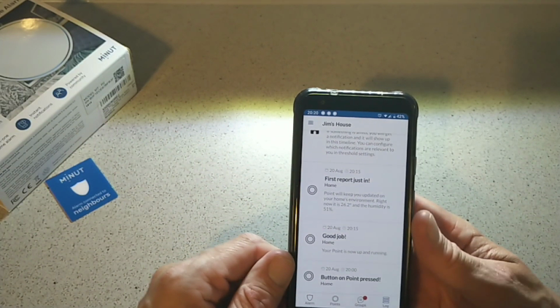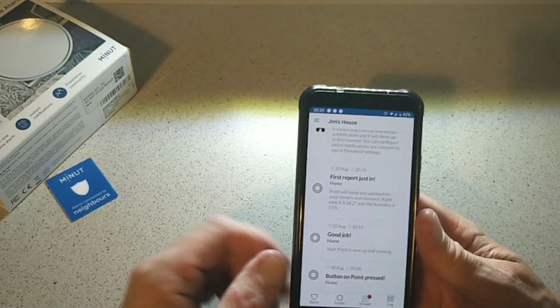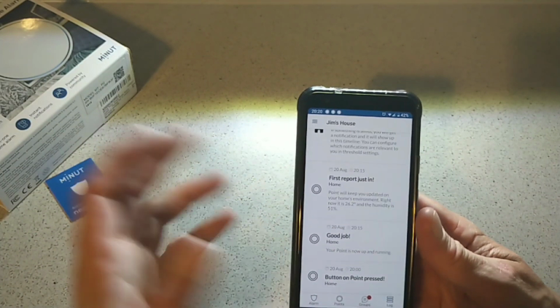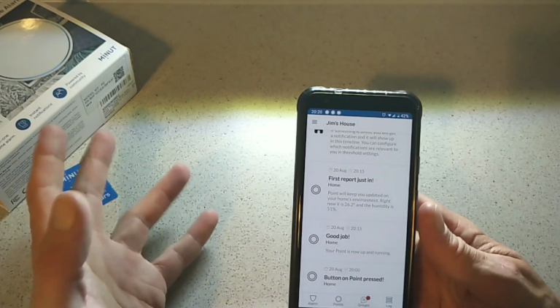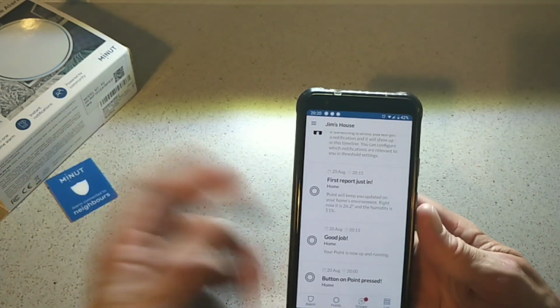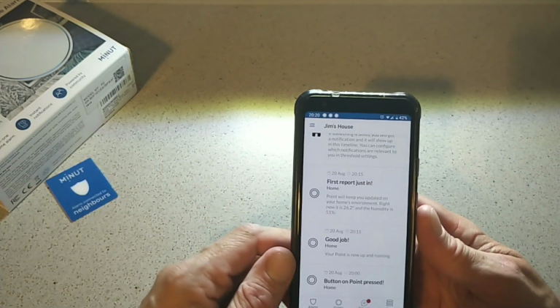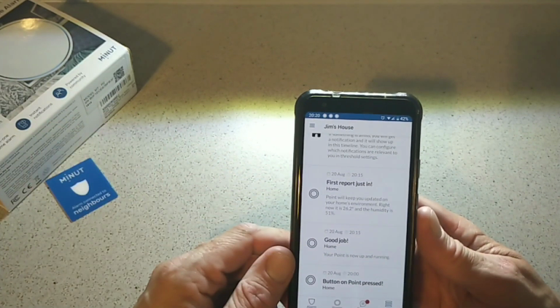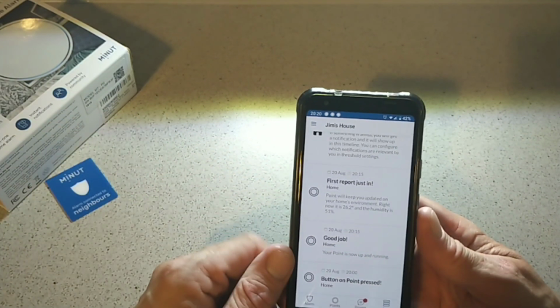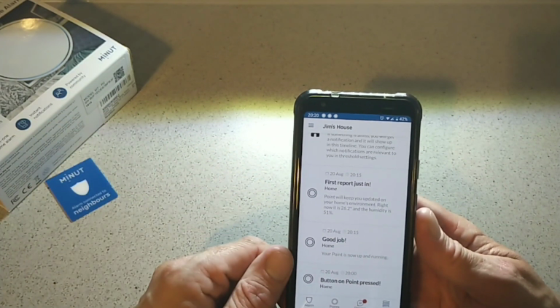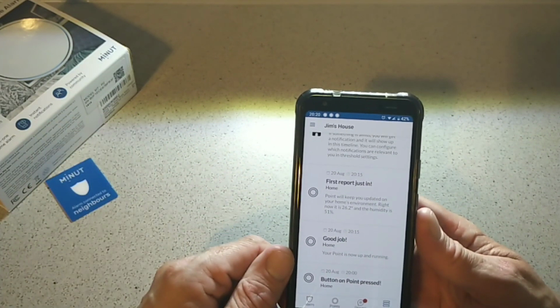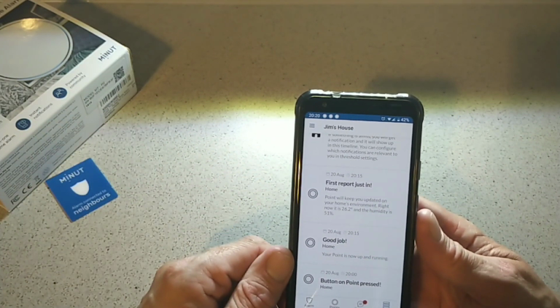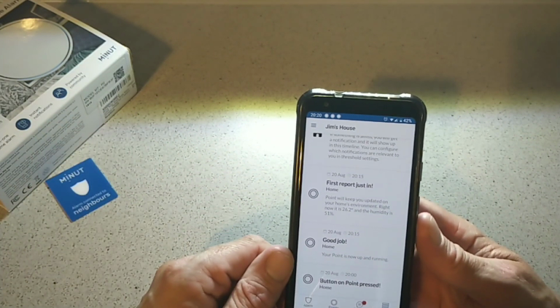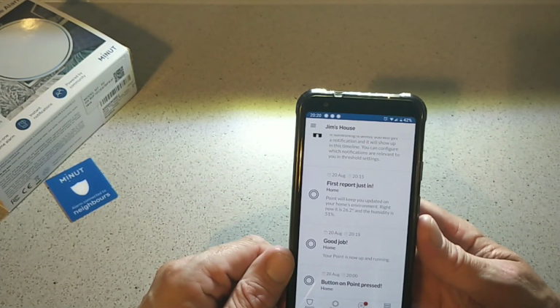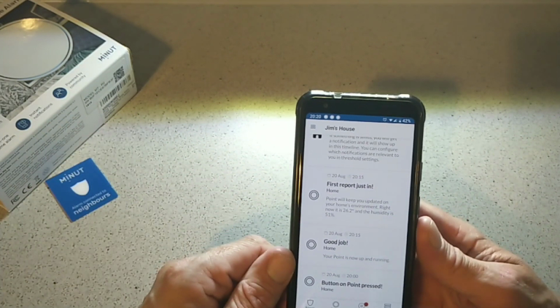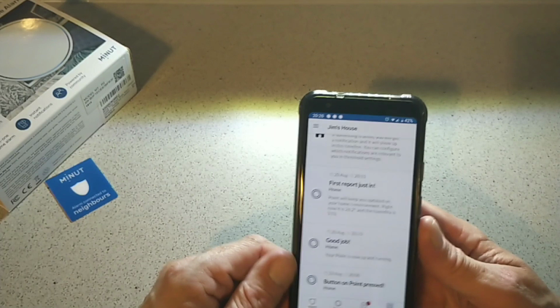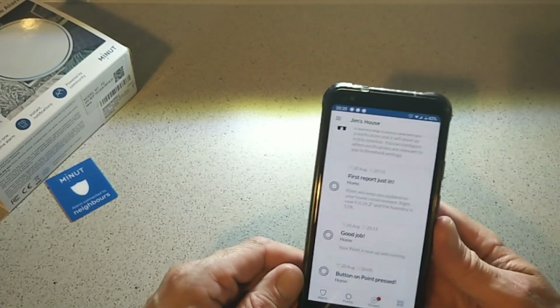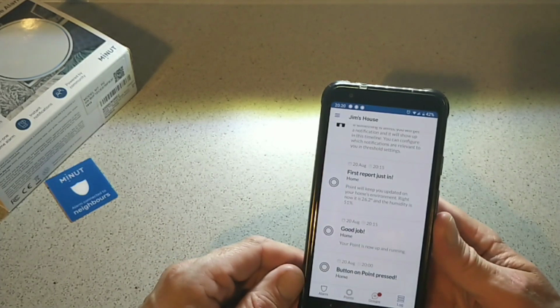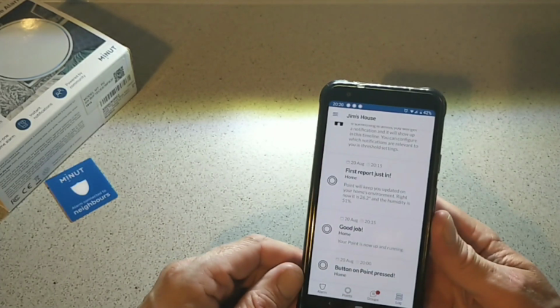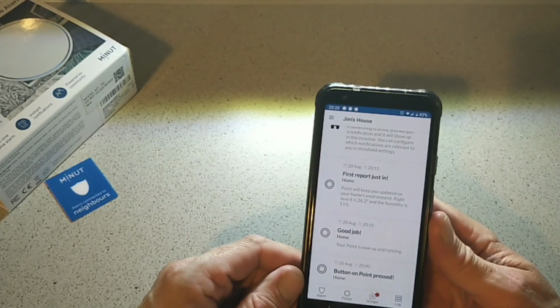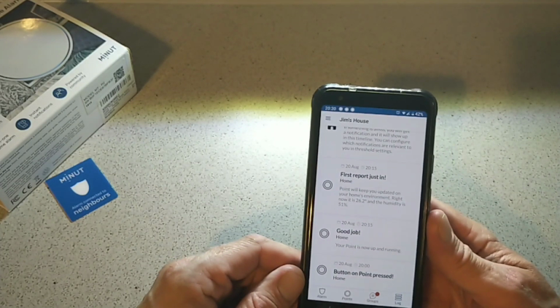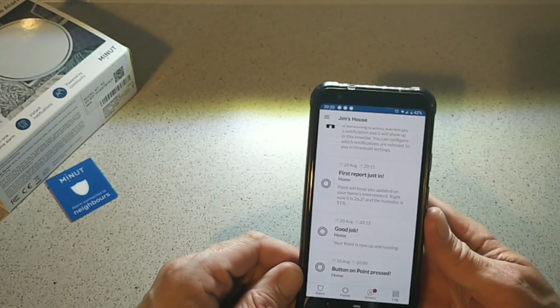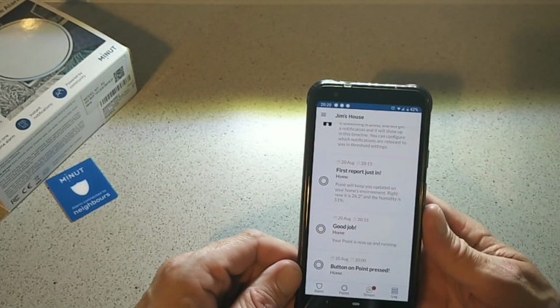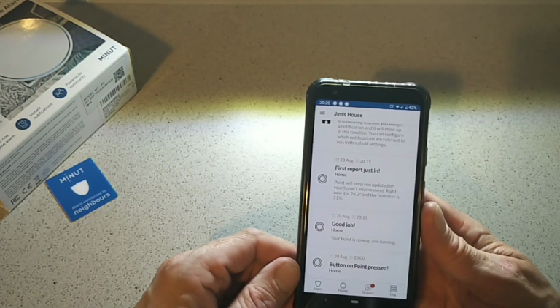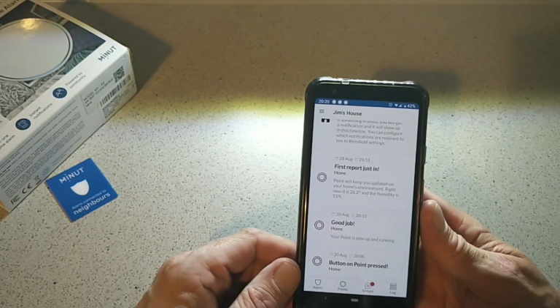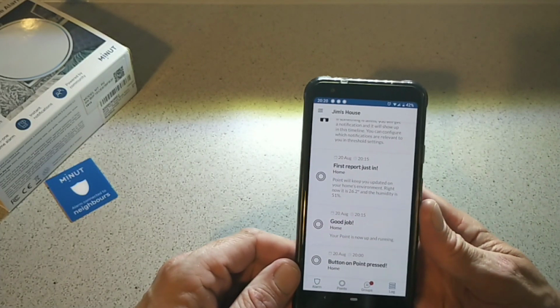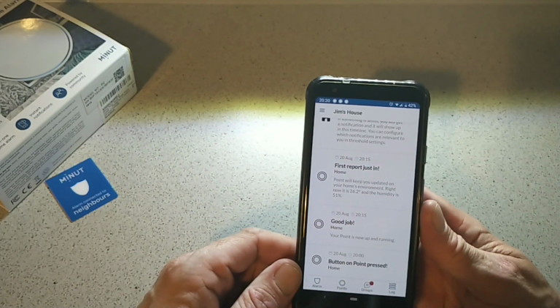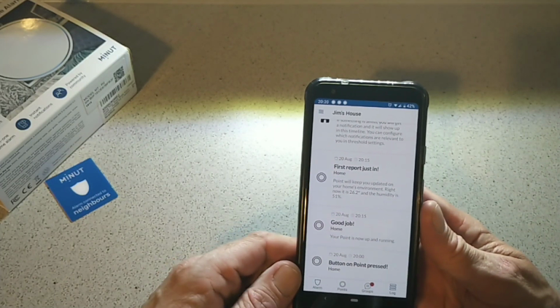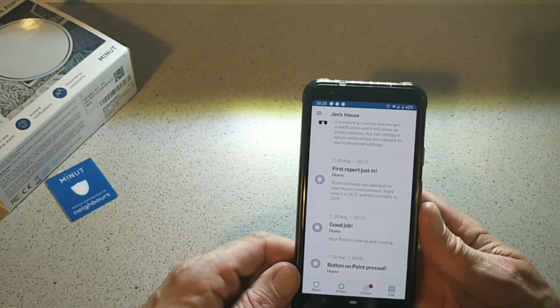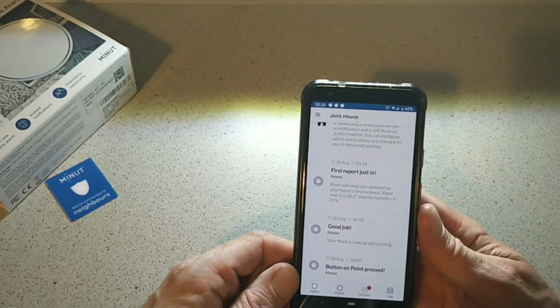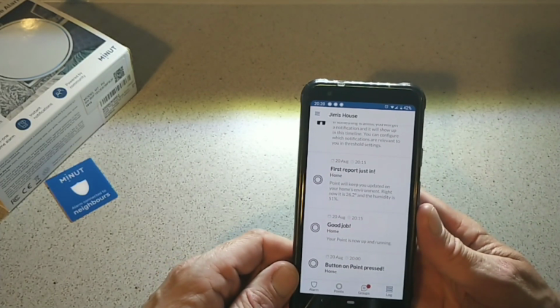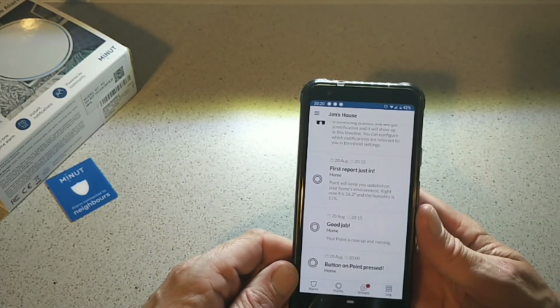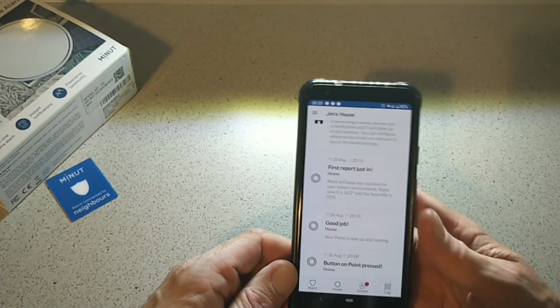It can also pick up, as I said, other alarms you might have in the house, like smoke detectors or stuff like that.